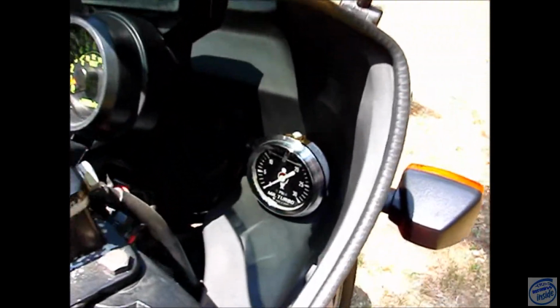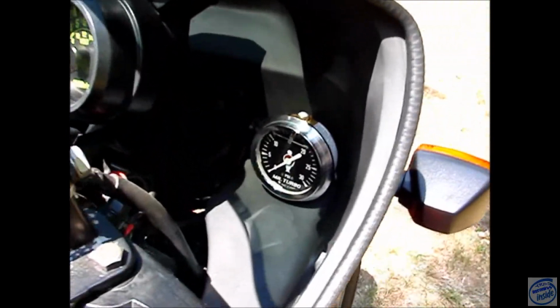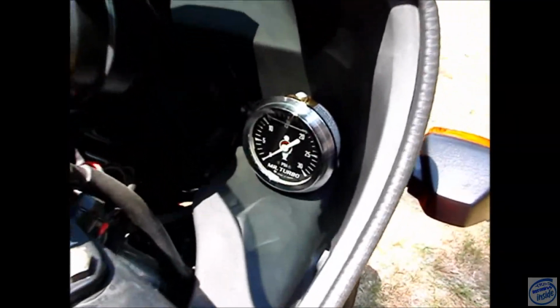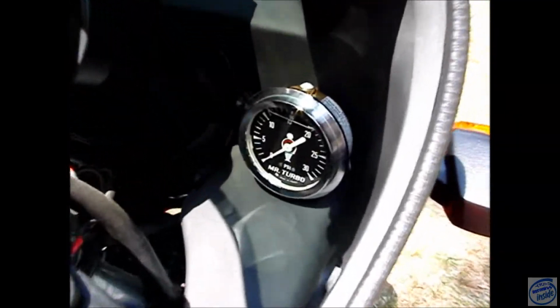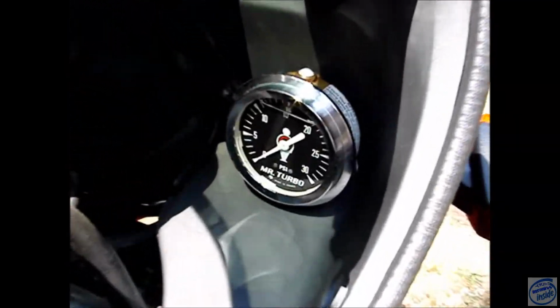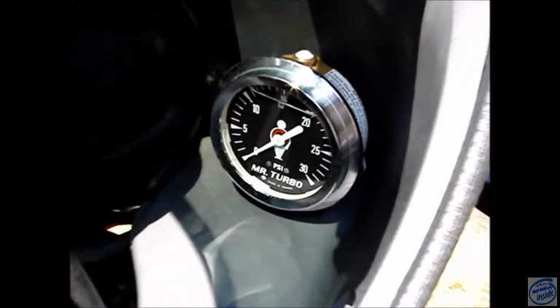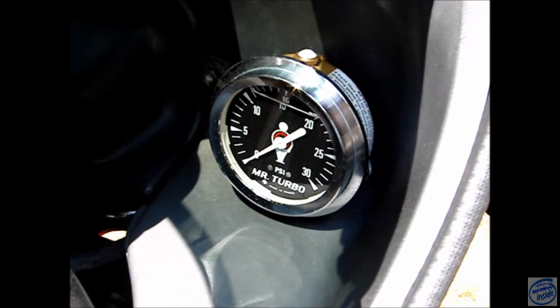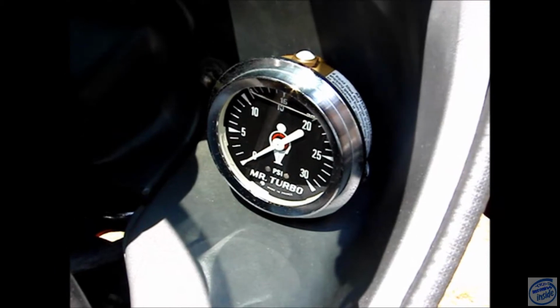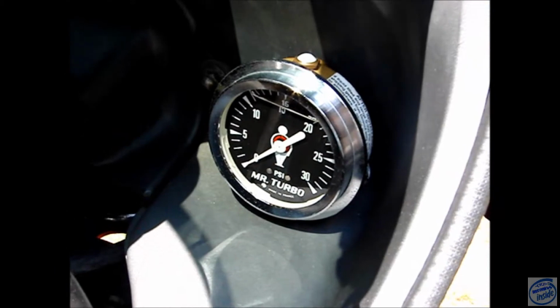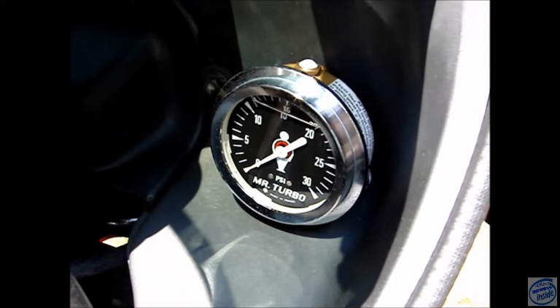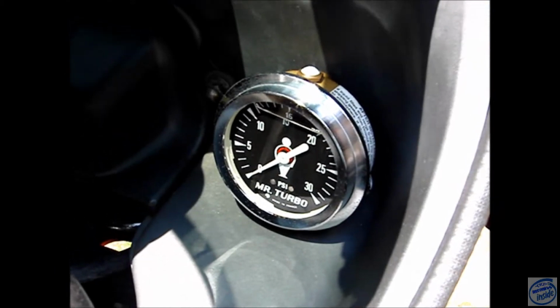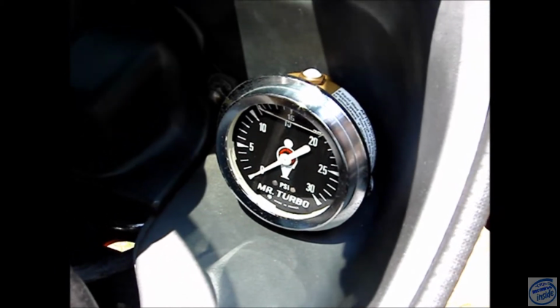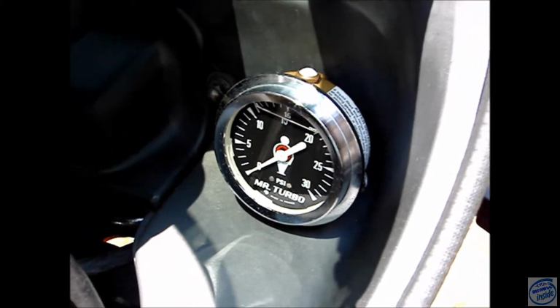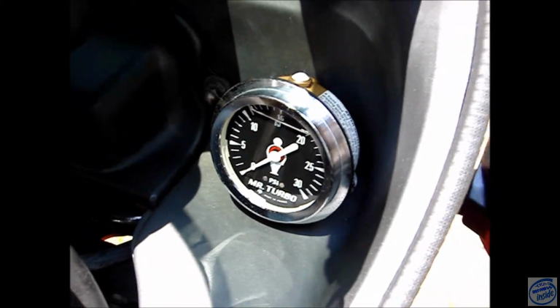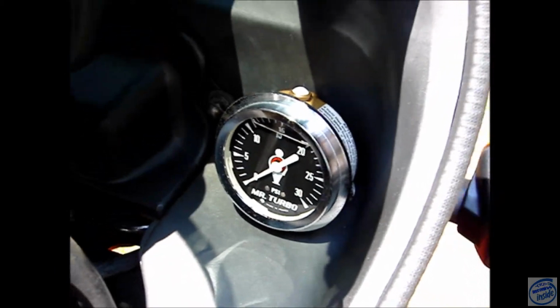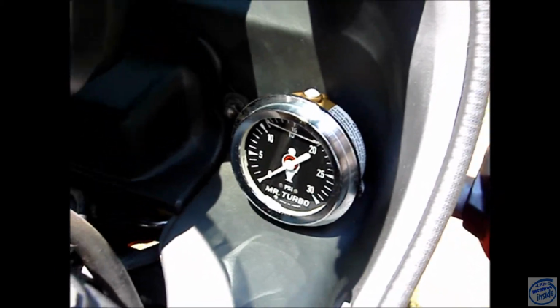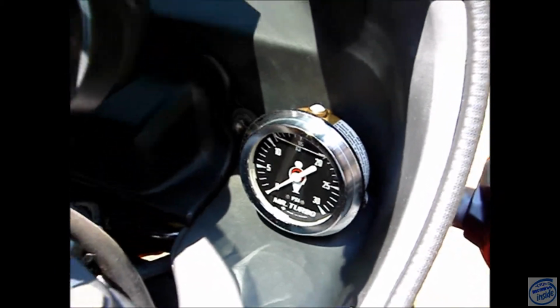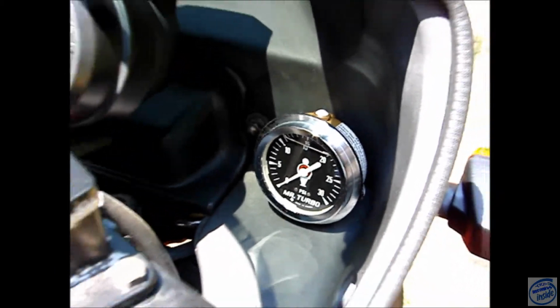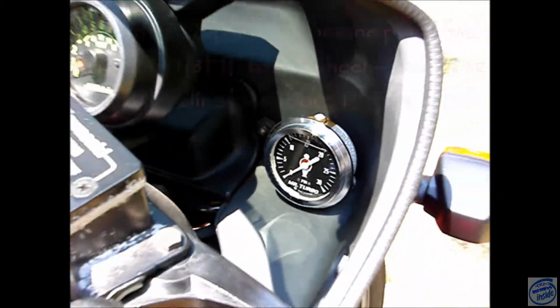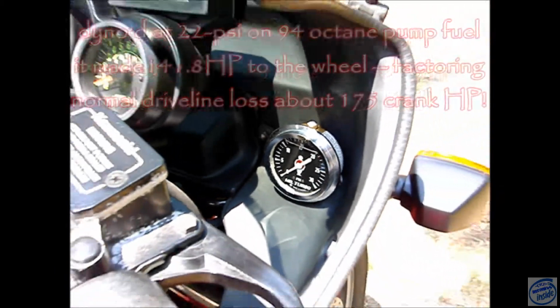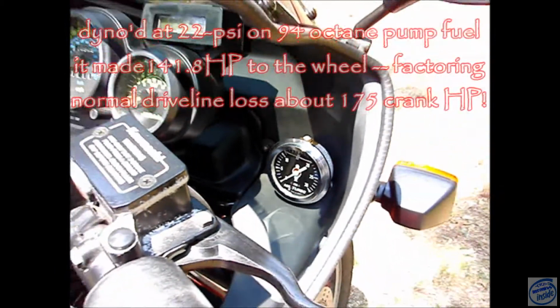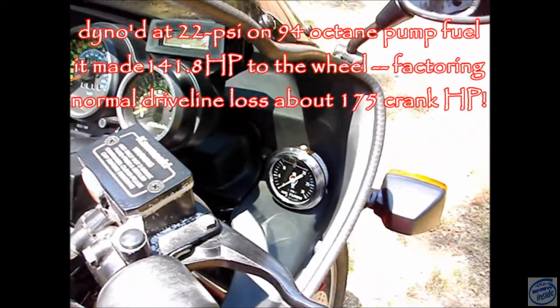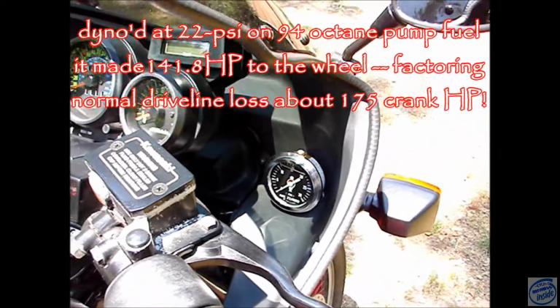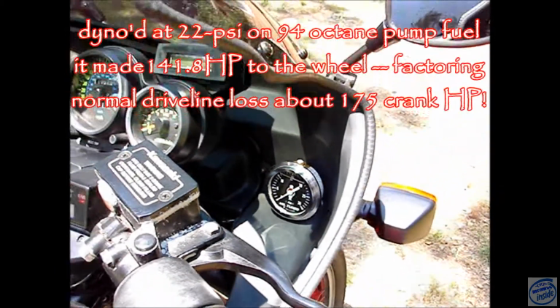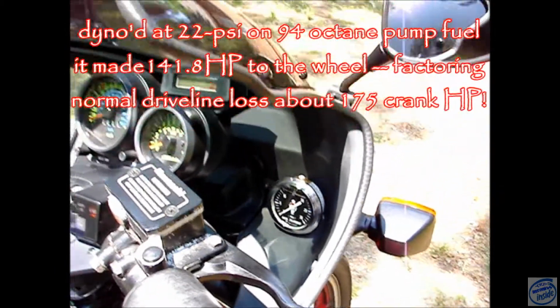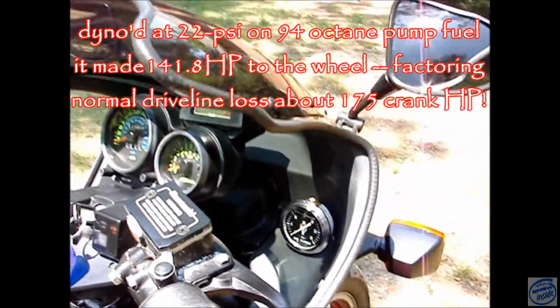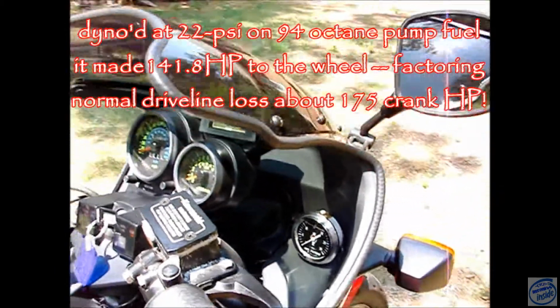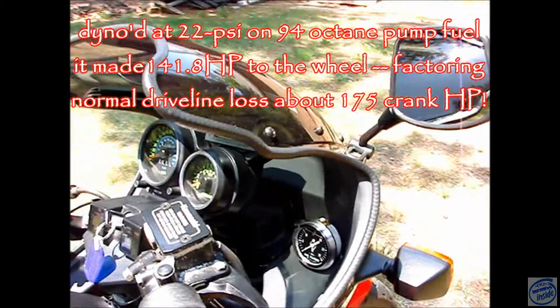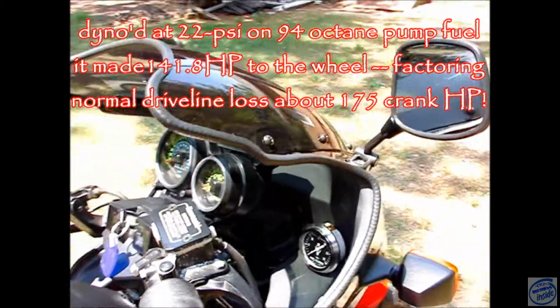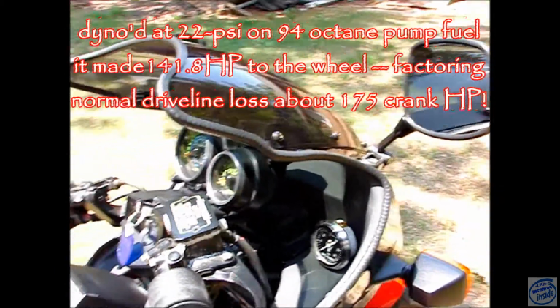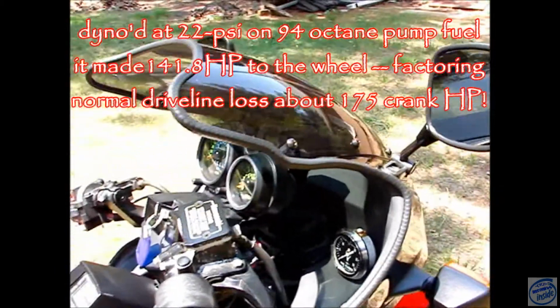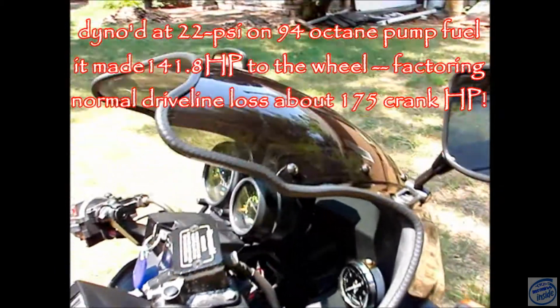I also added this Mr. Turbo 30-pound boost gauge. The highest I've seen is like 22 pounds.